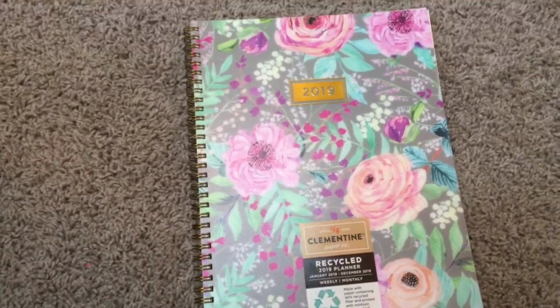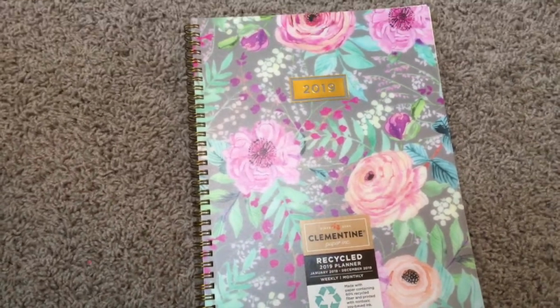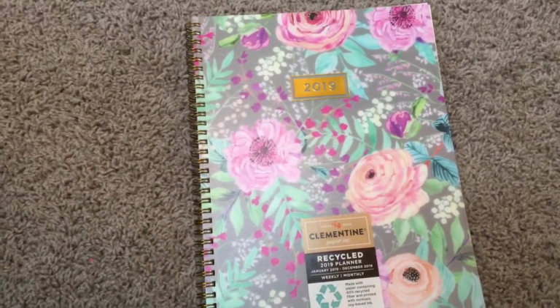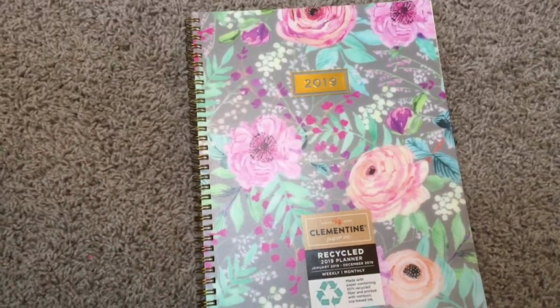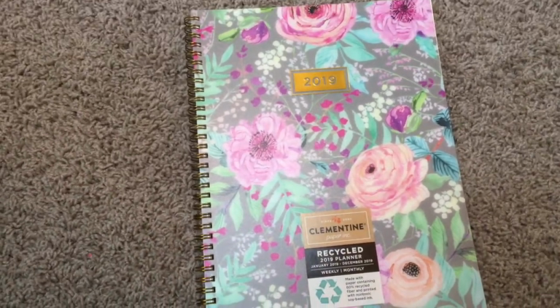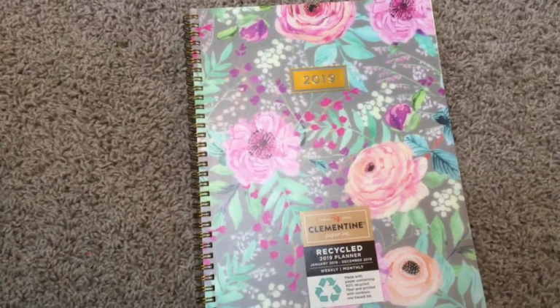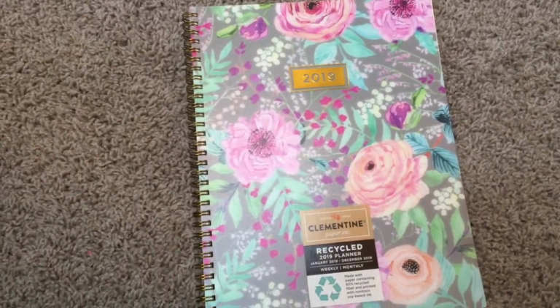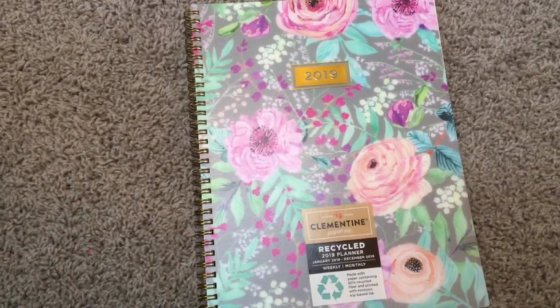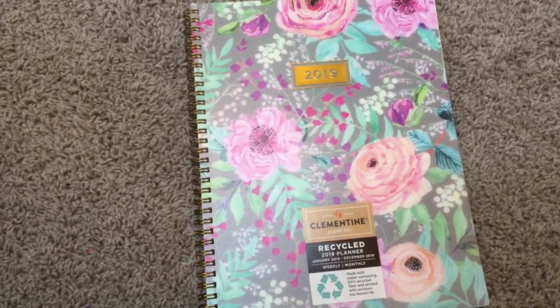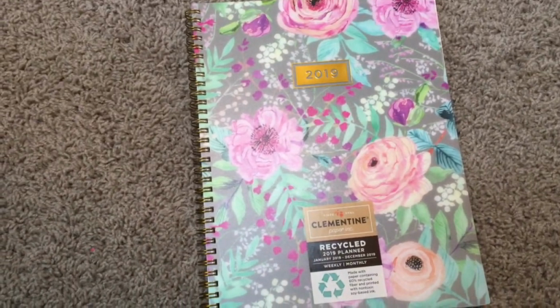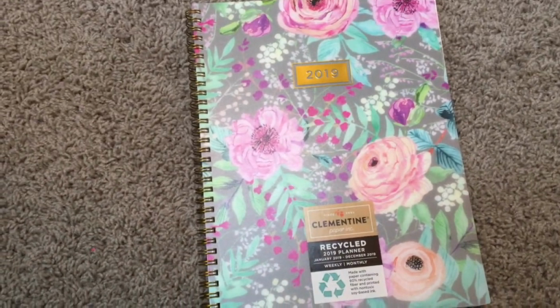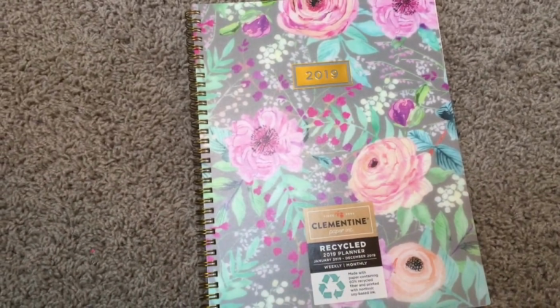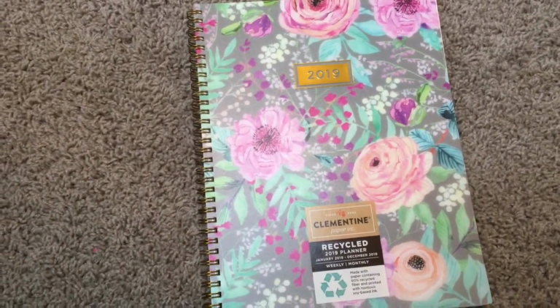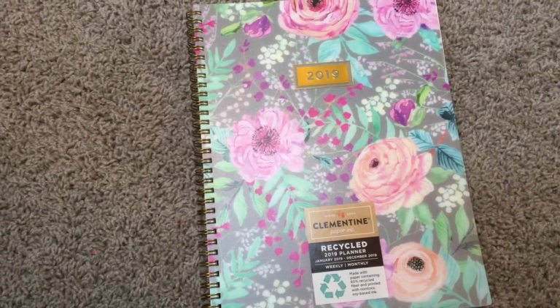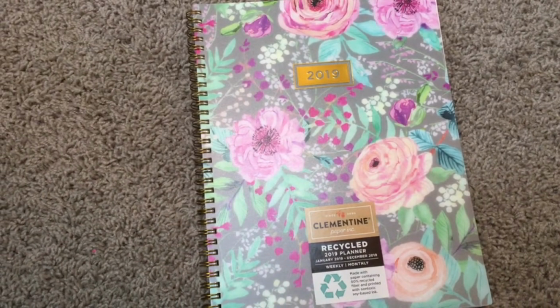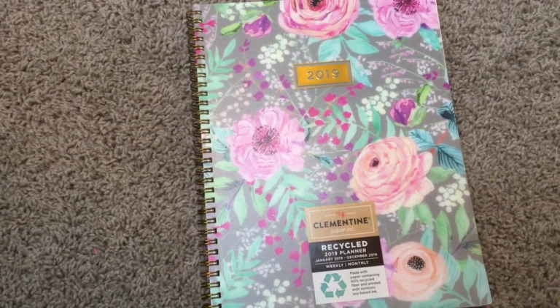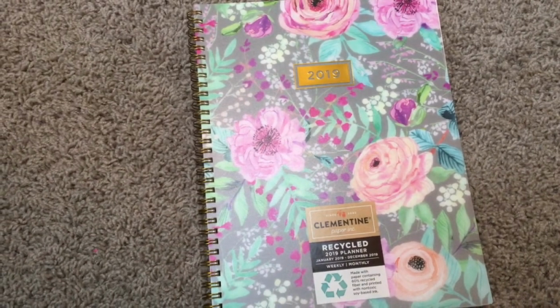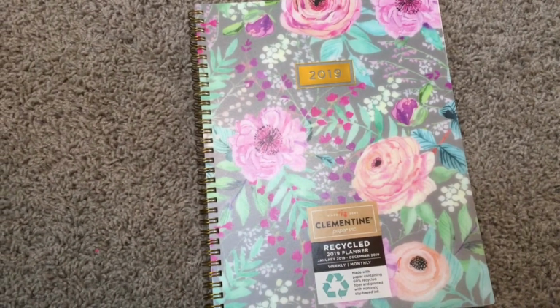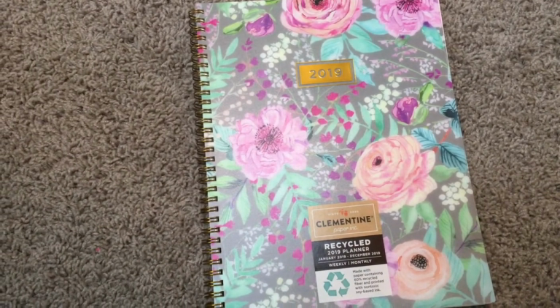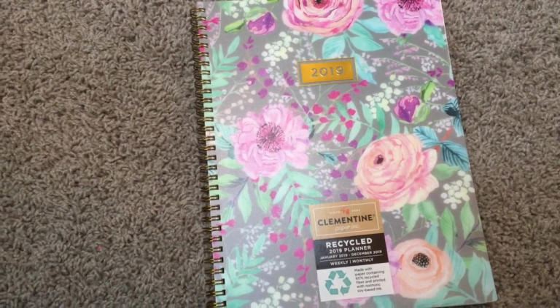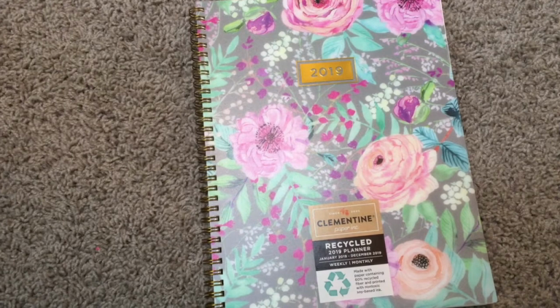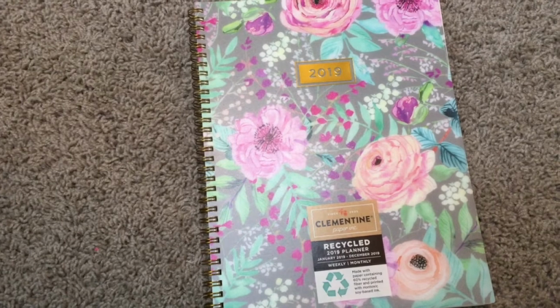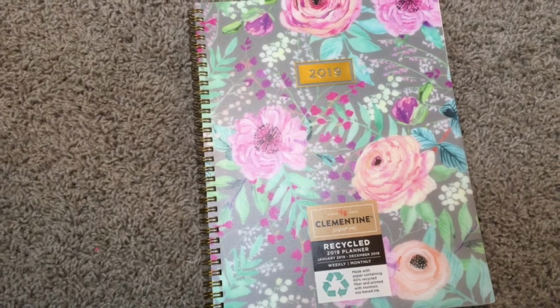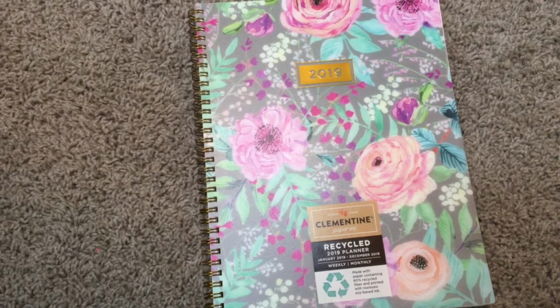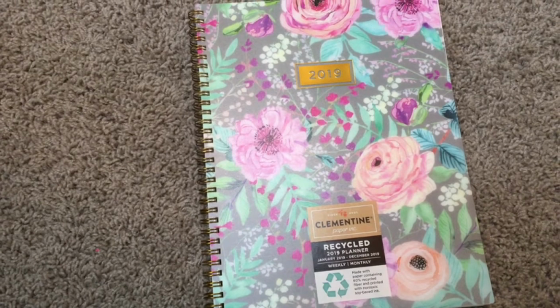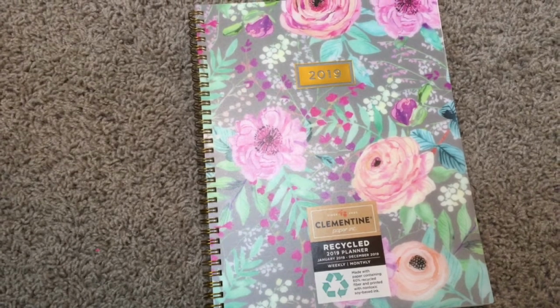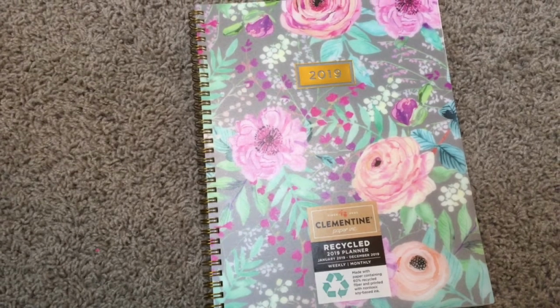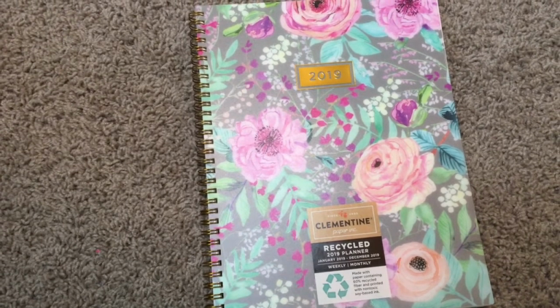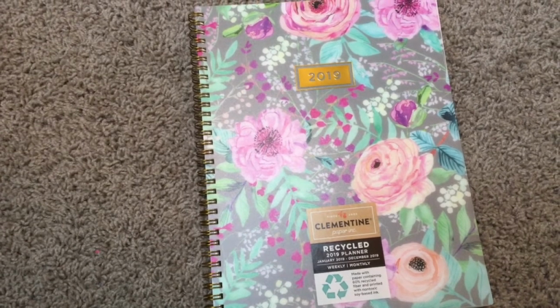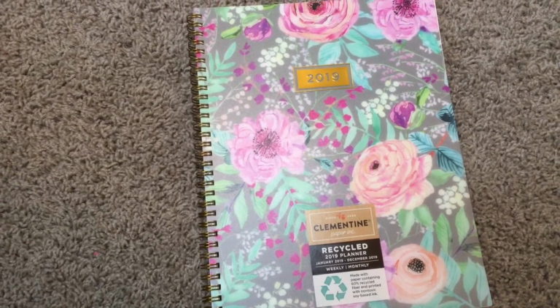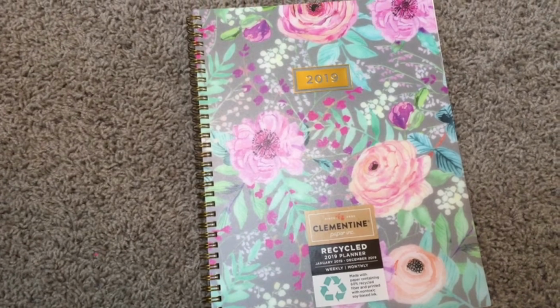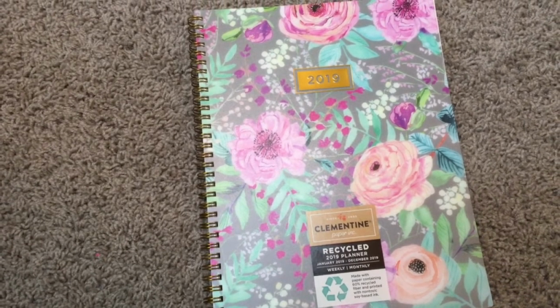There were several options, but I really liked the colors in this and it matches my Ballet Pink Kate Spade planner. I will go ahead and do a flip through of this, so if you're interested, keep on watching.